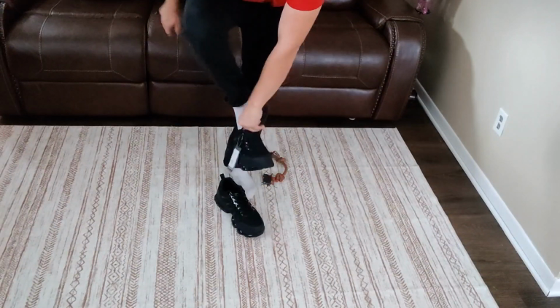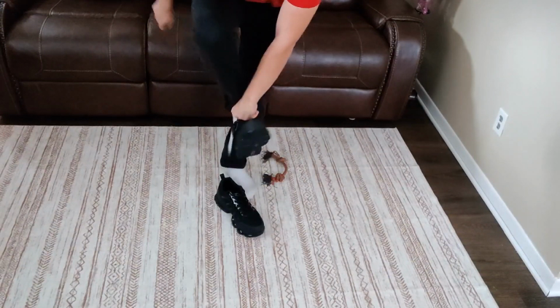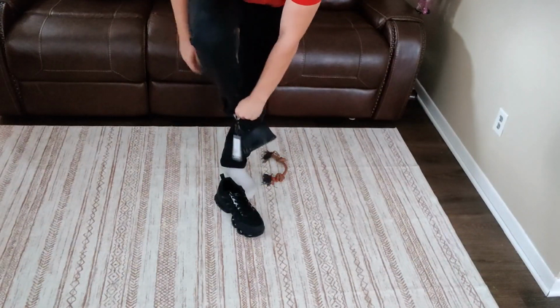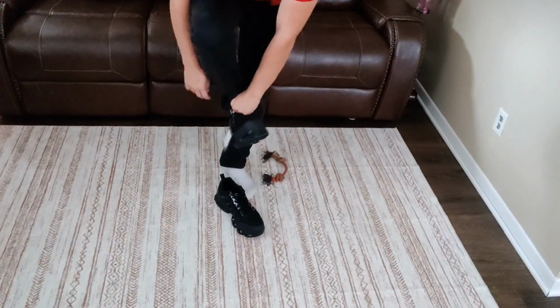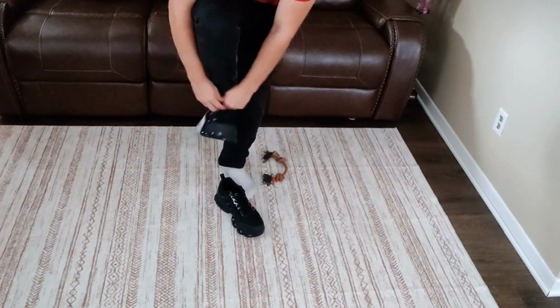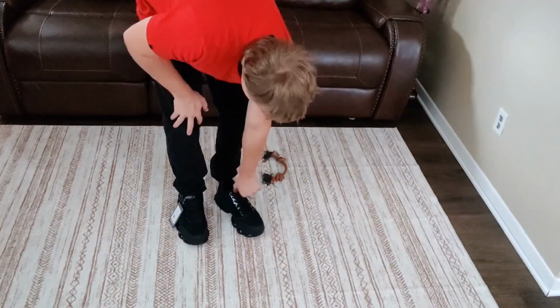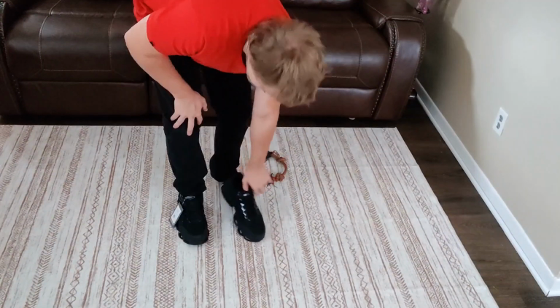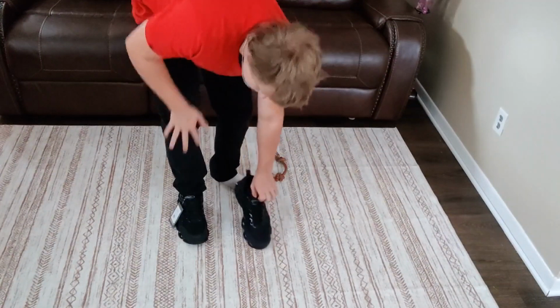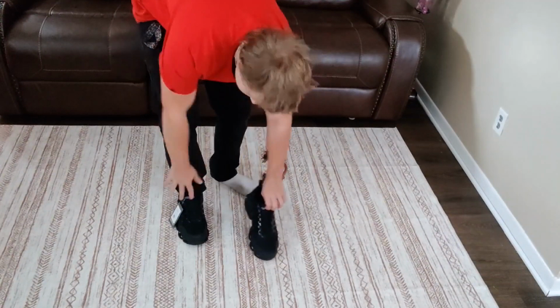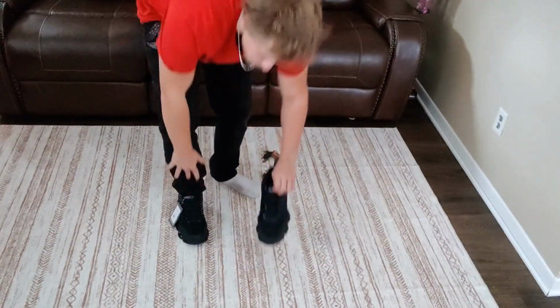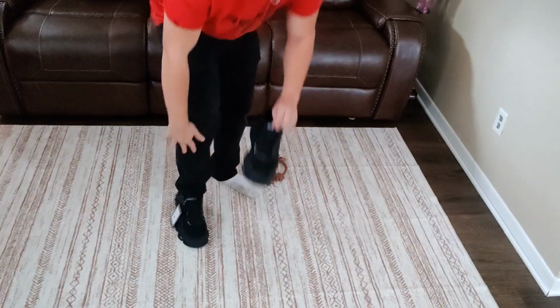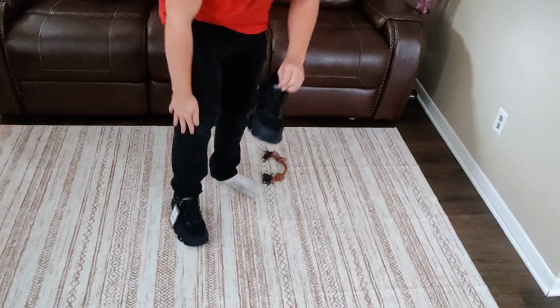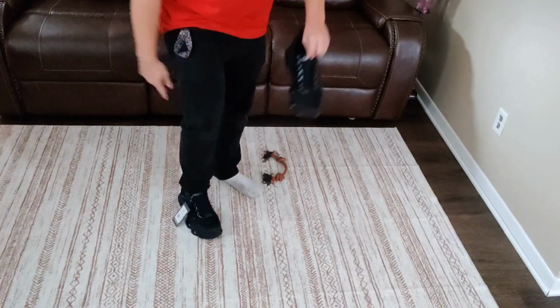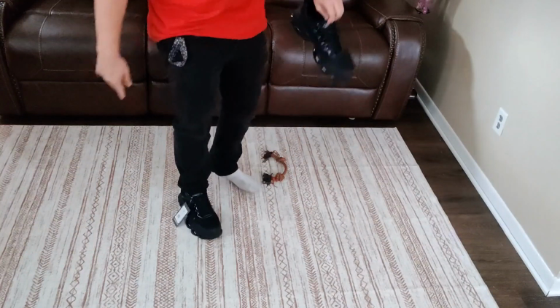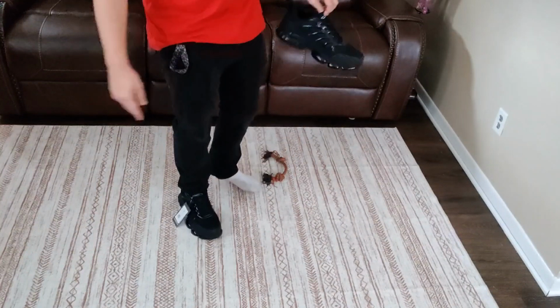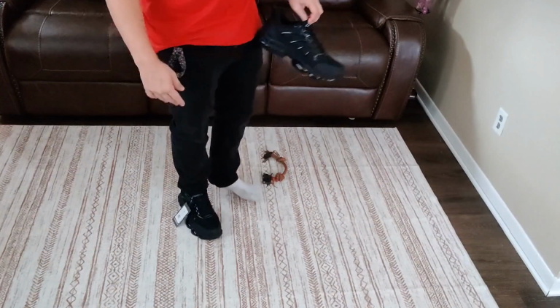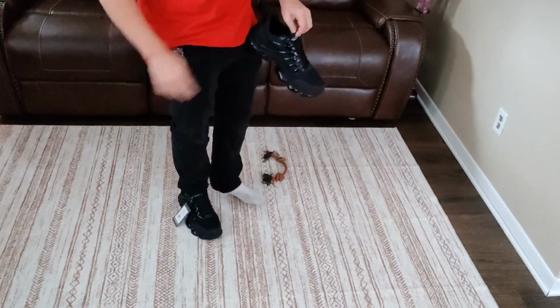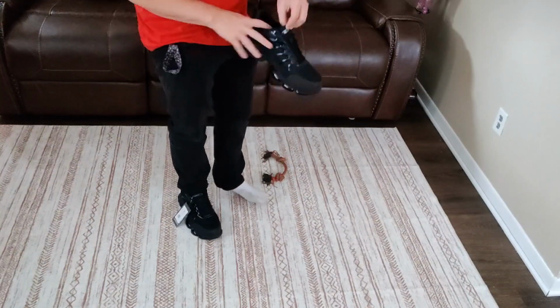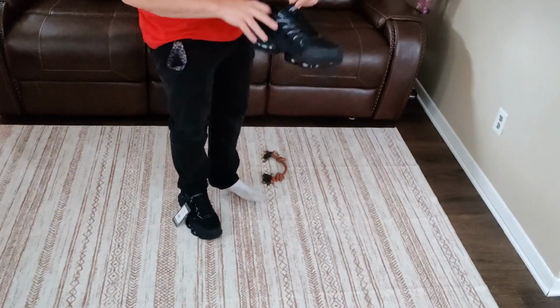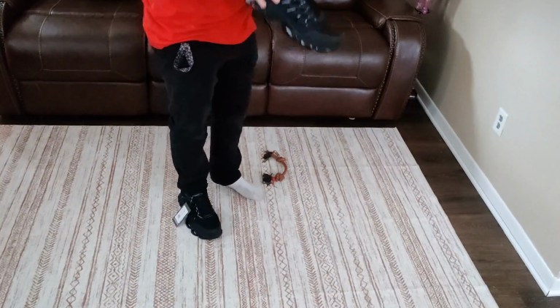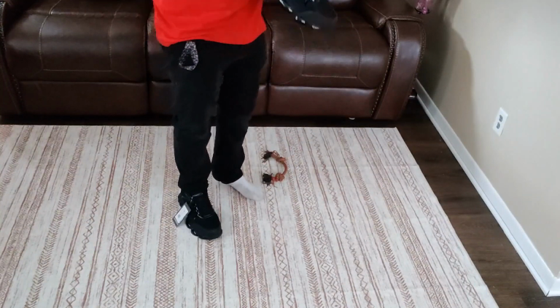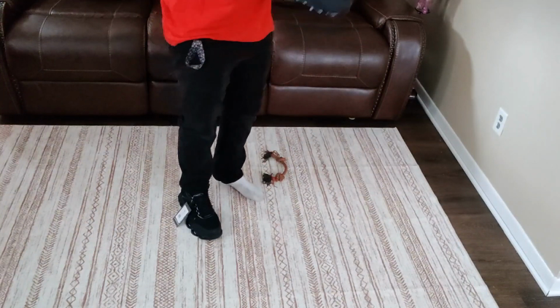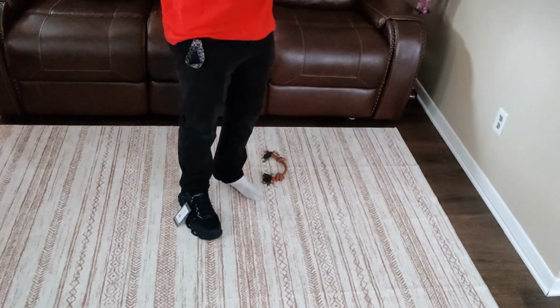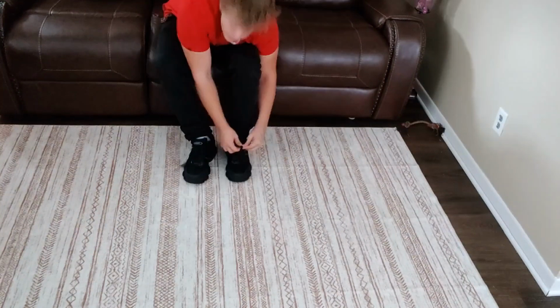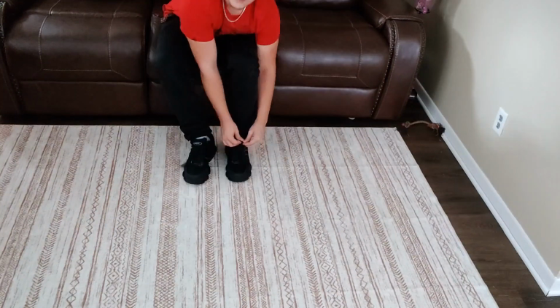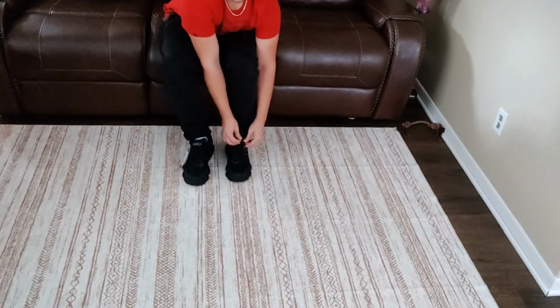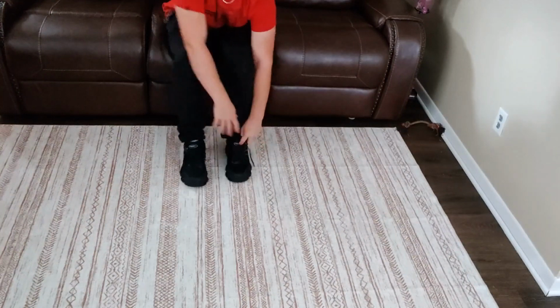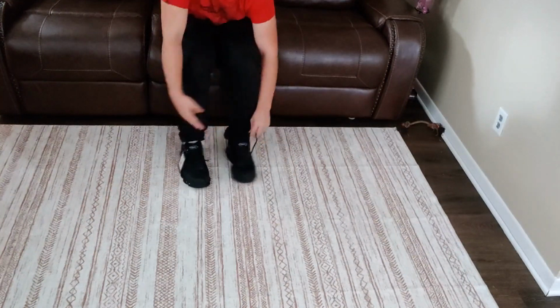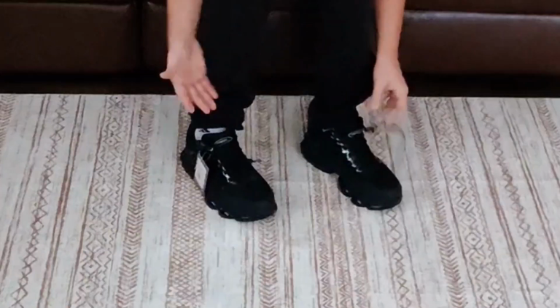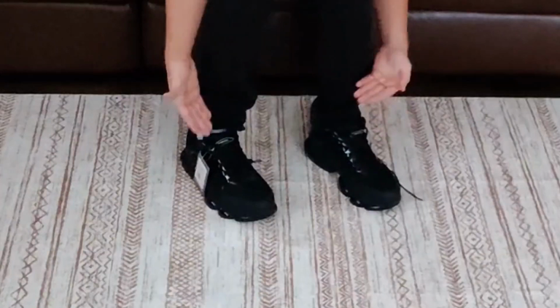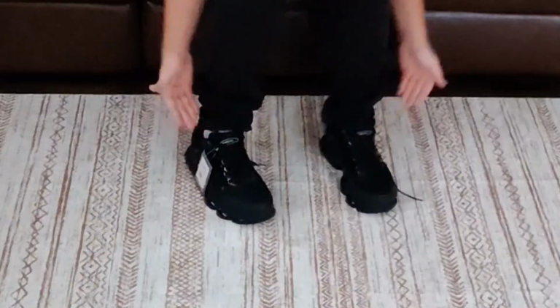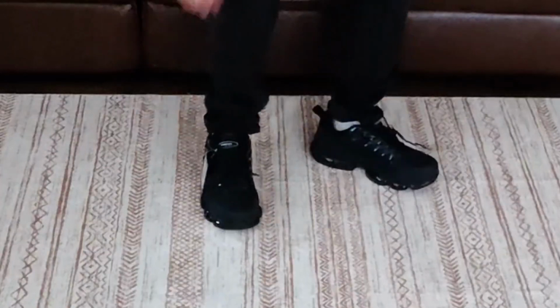We're going to try them on. Love the way they look — really just a nice-looking shoe that fits really nice. It's actually really quite comfortable too. So here they are on my feet.